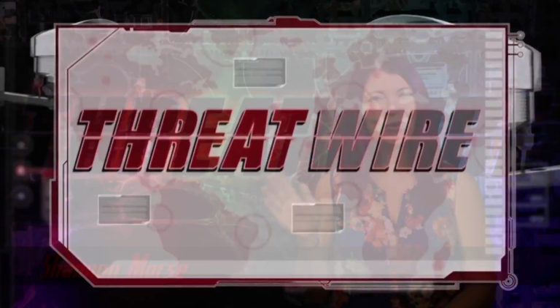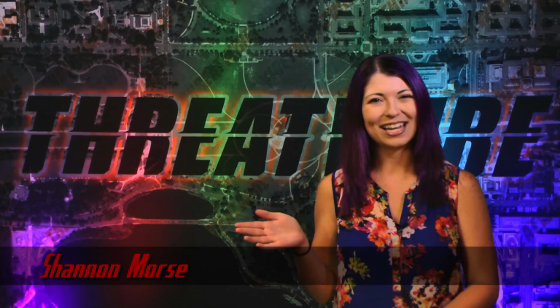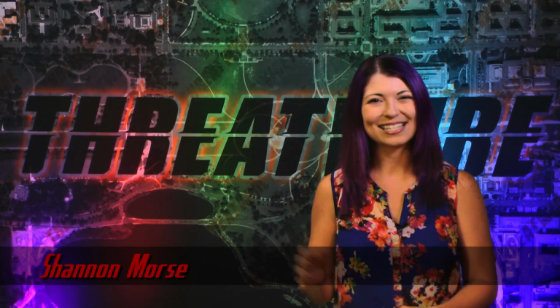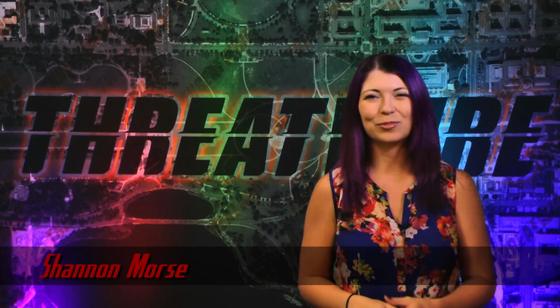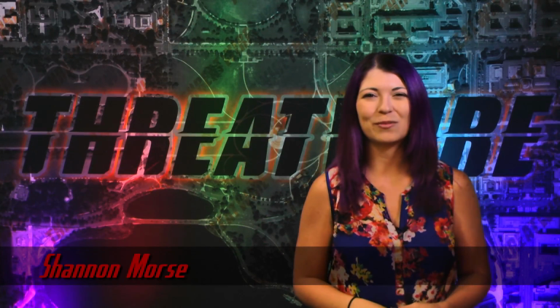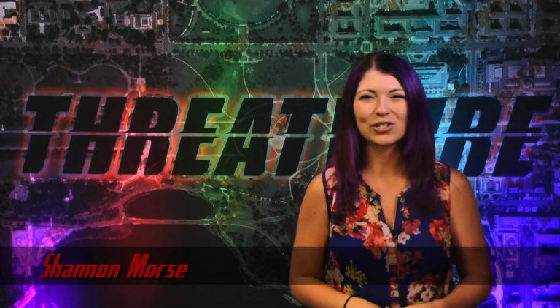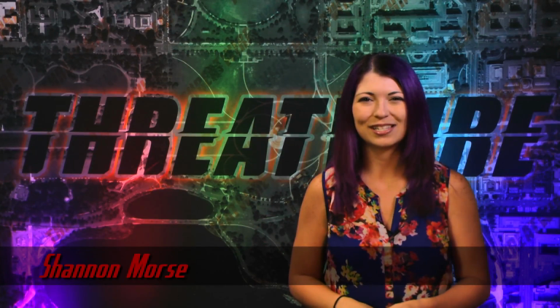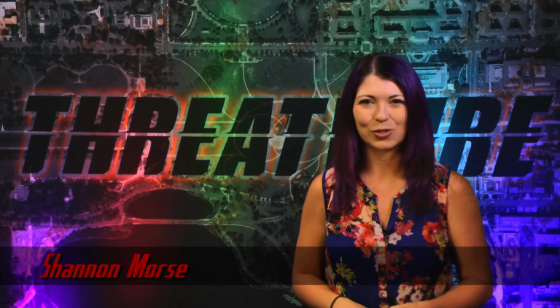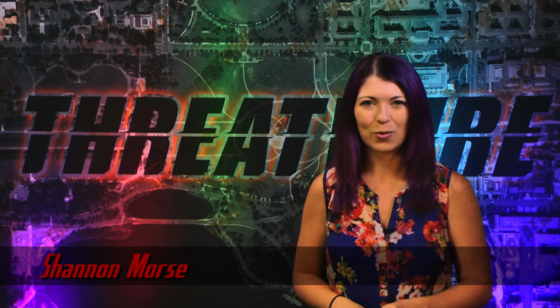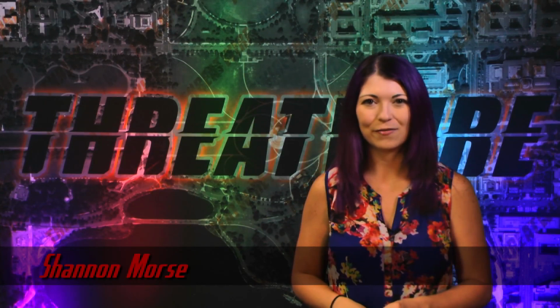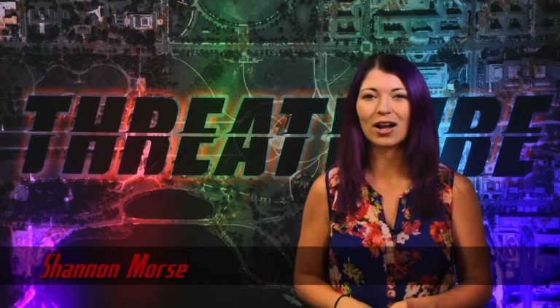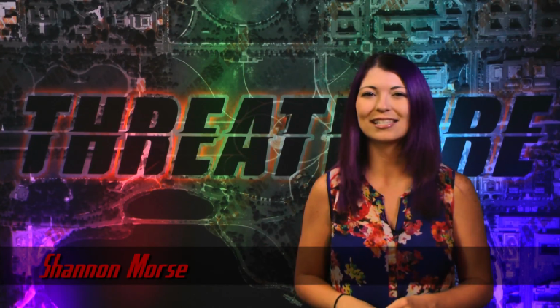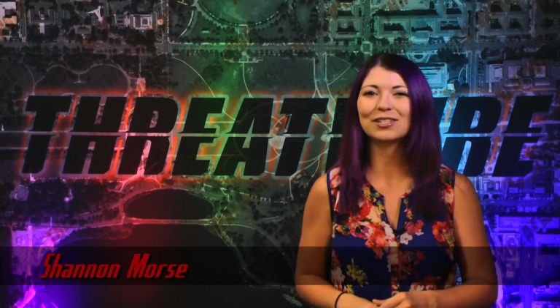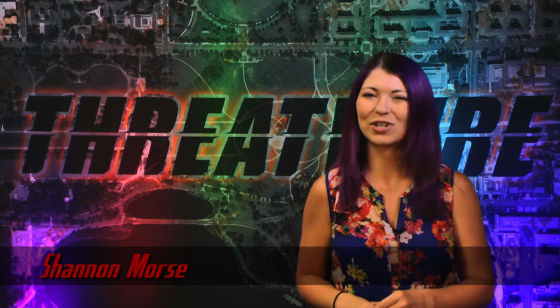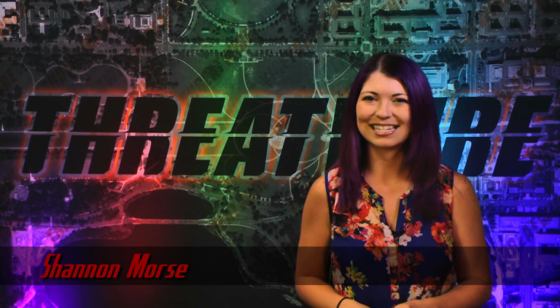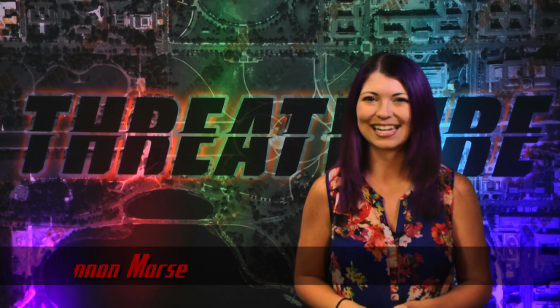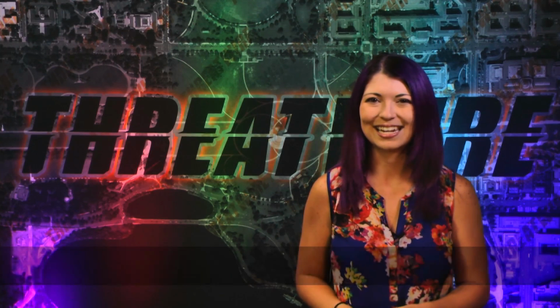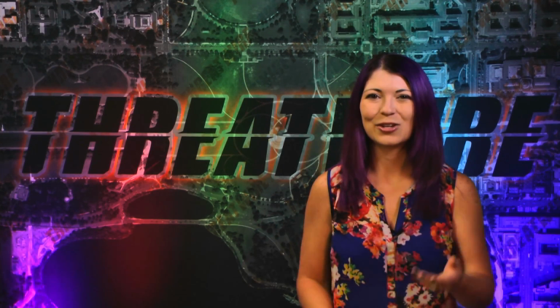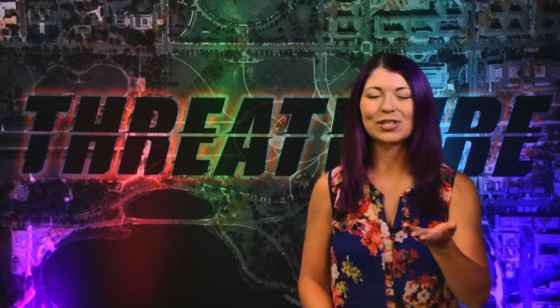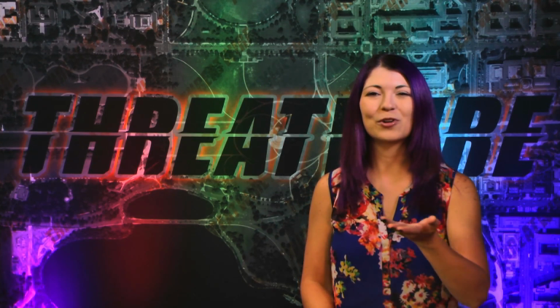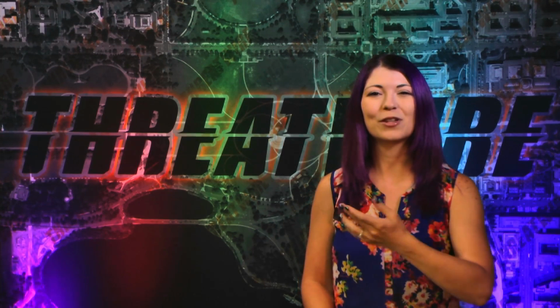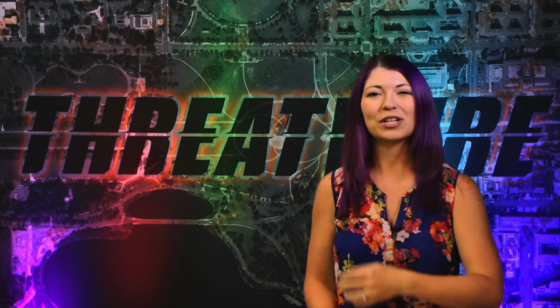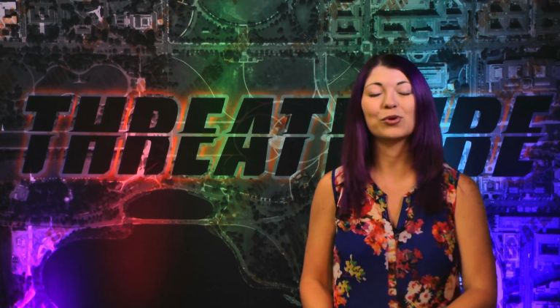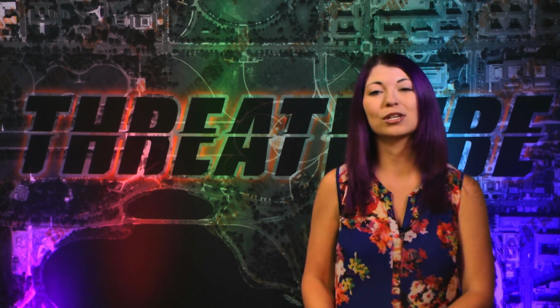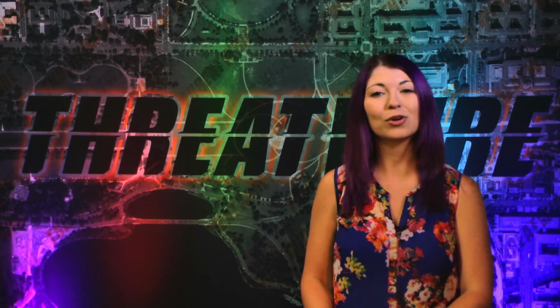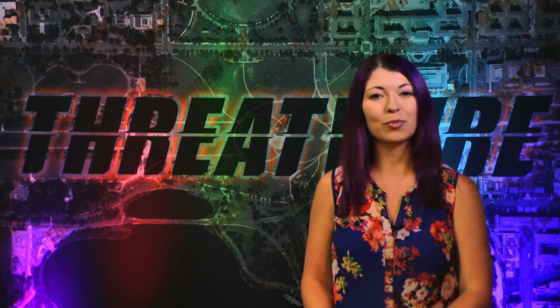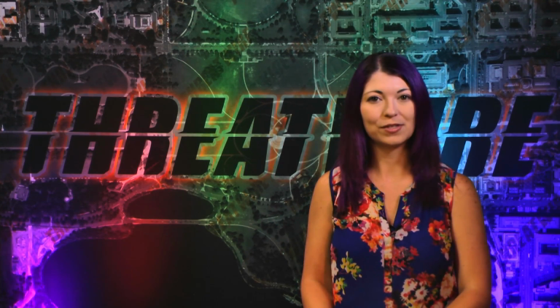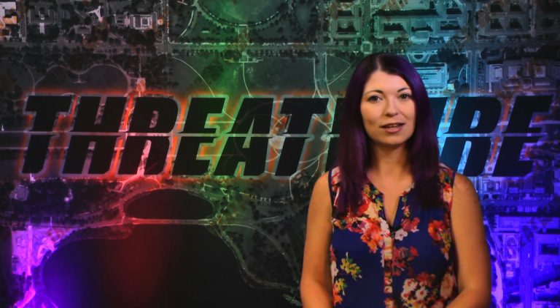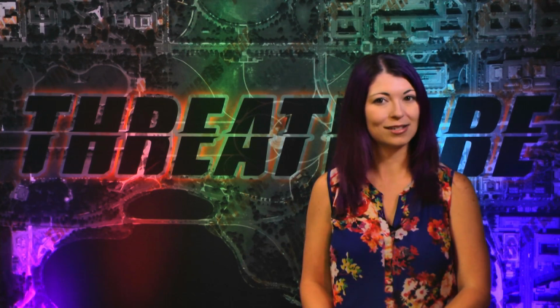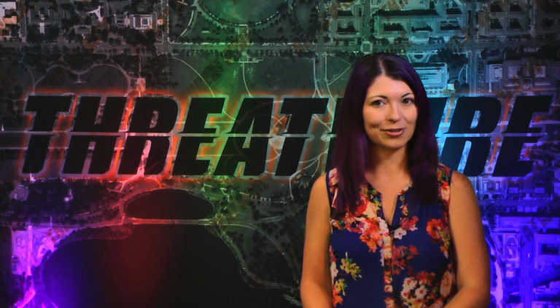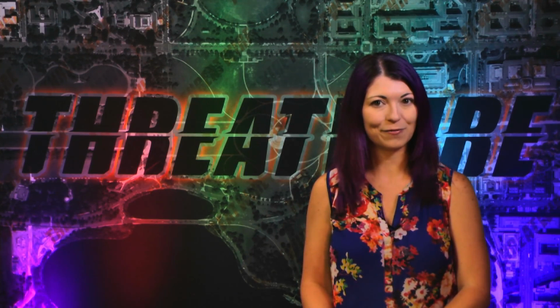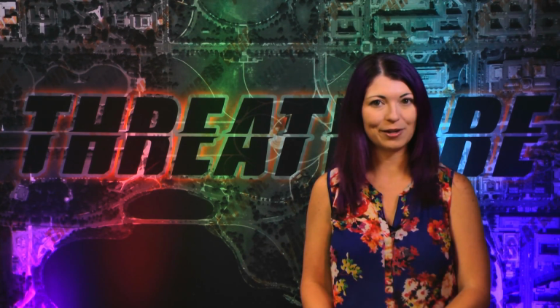Greetings! I'm Shannon Morse and this is ThreatWire for August 2nd, 2016 — your summary of the threats to our security, privacy, and internet freedom.